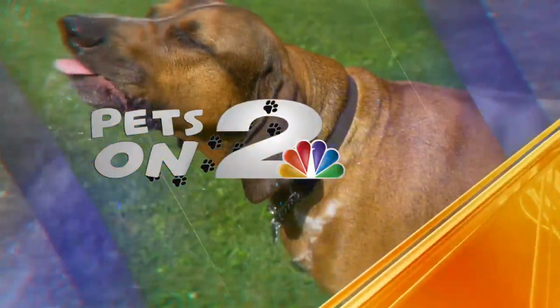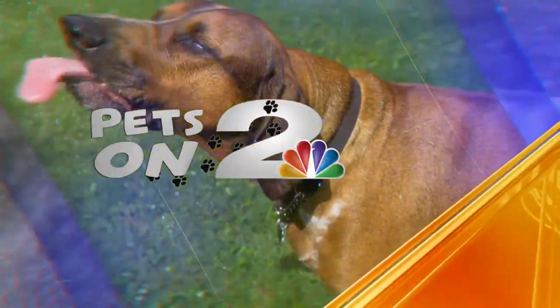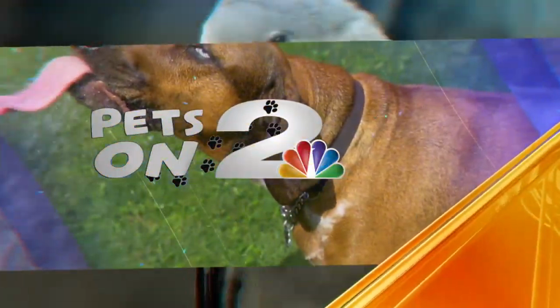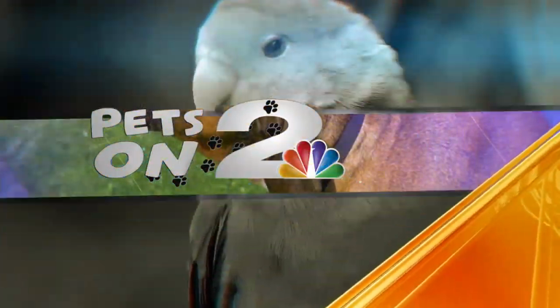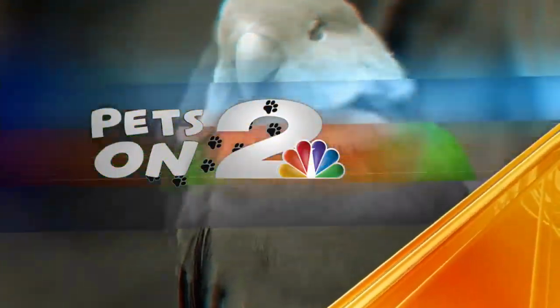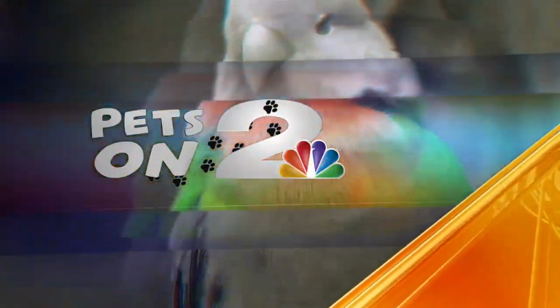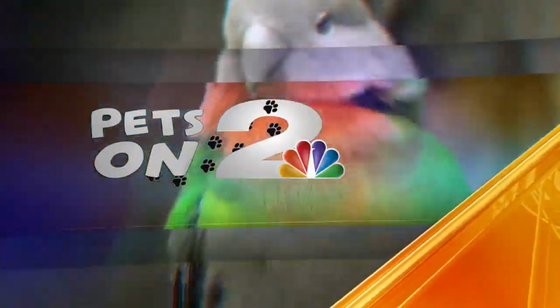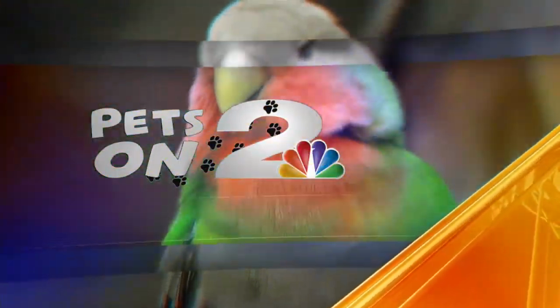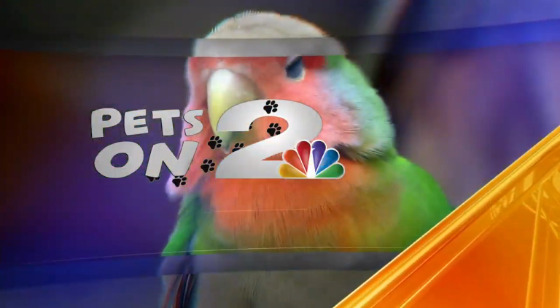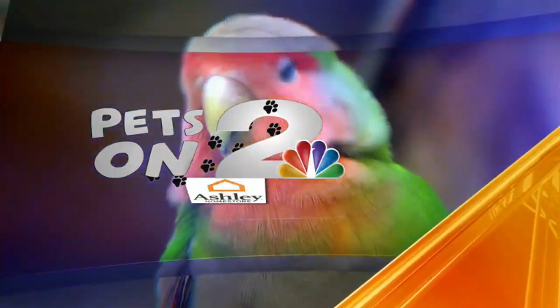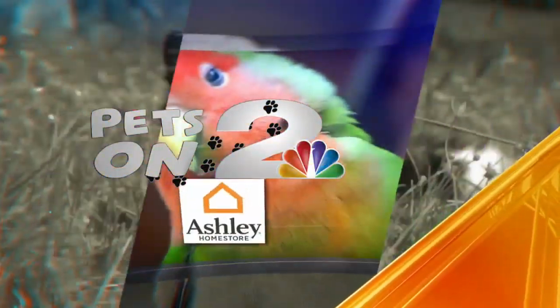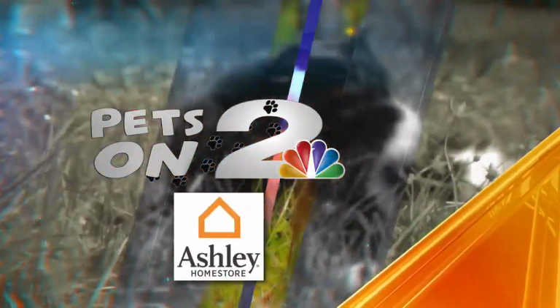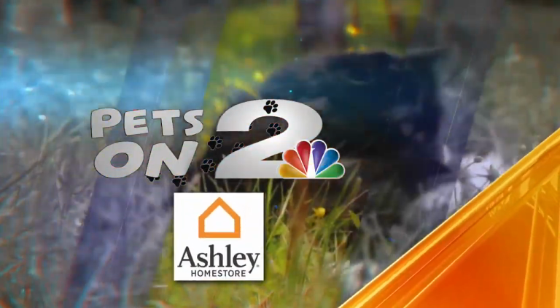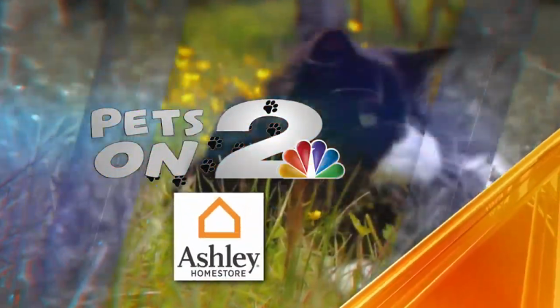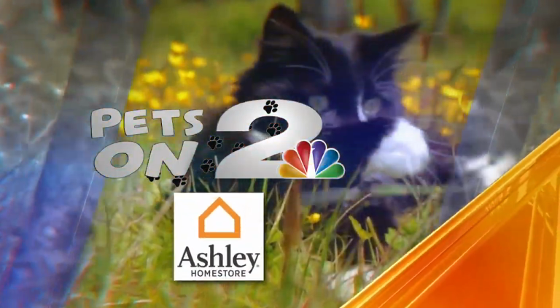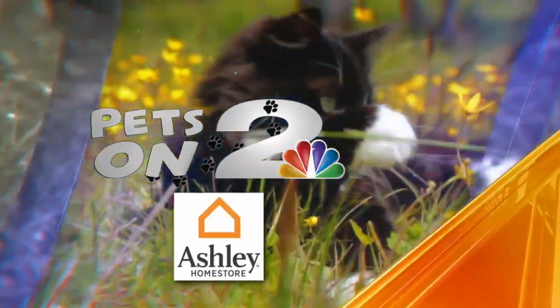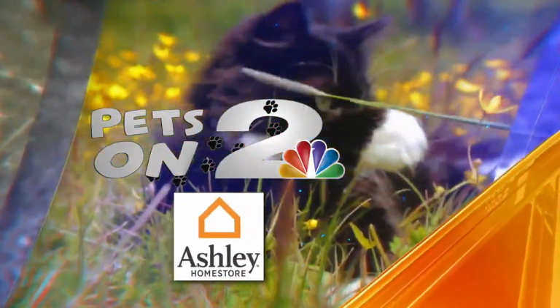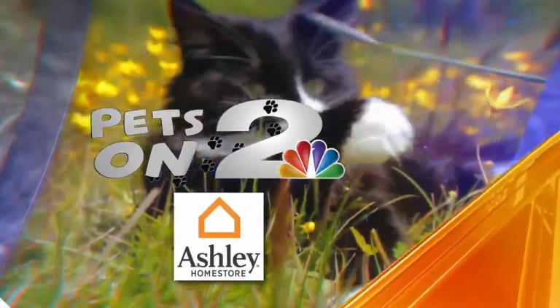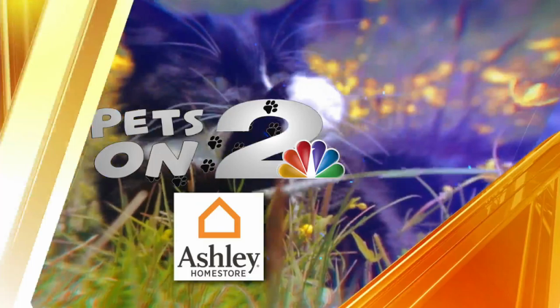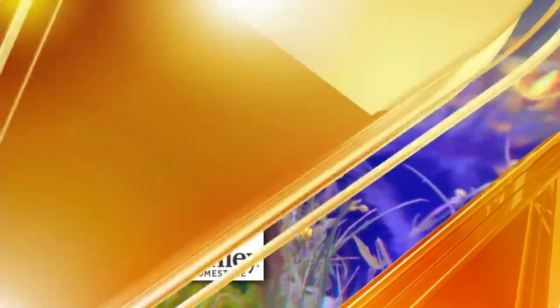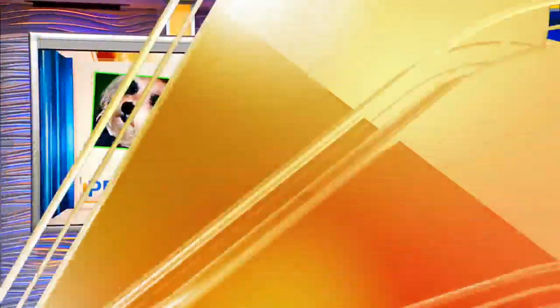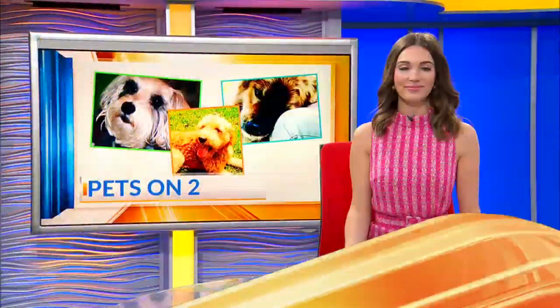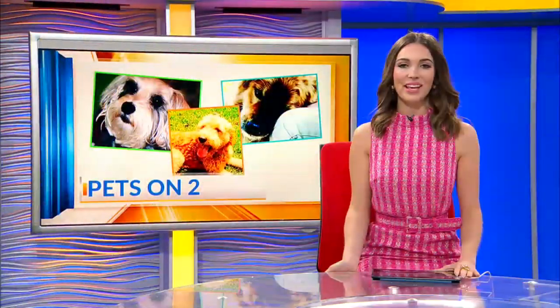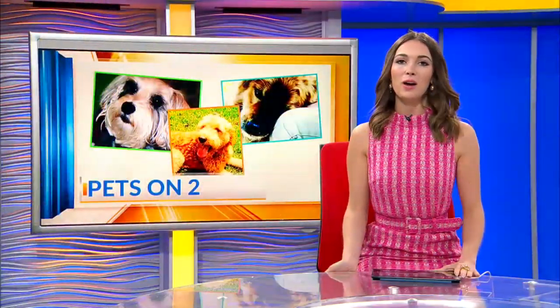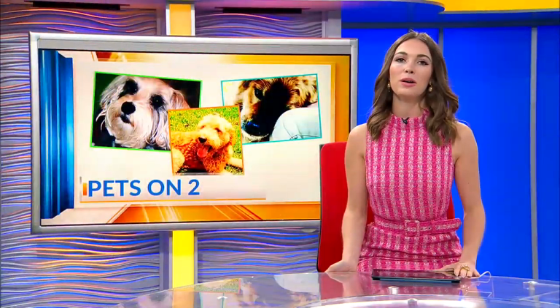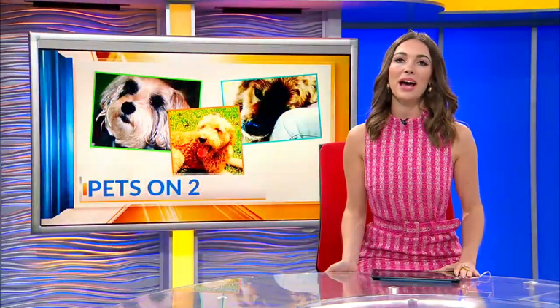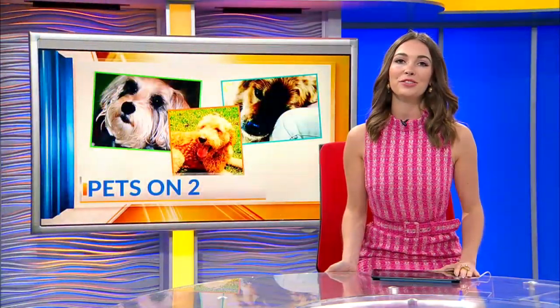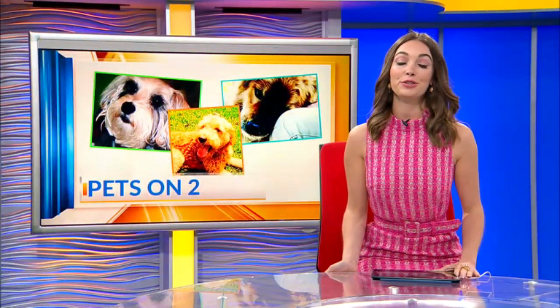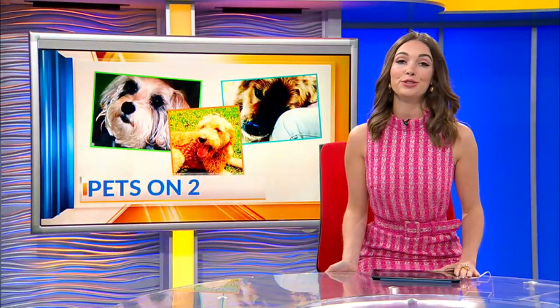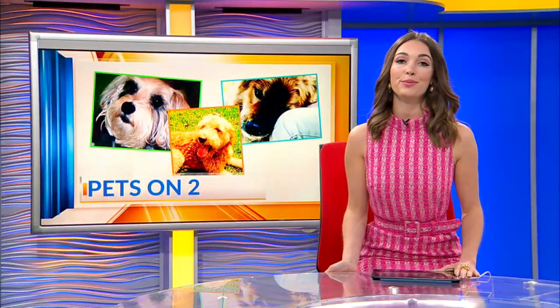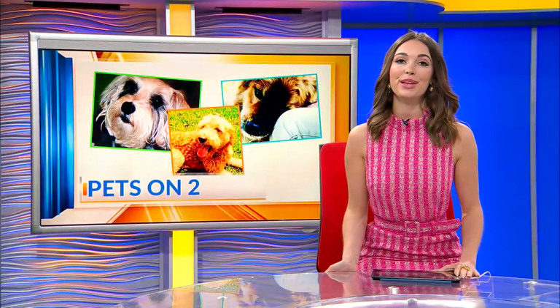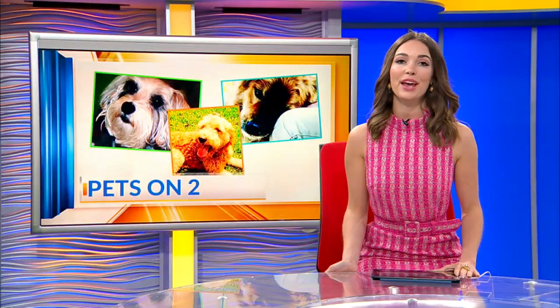Friday's Pets on 2 is sponsored by Ashley Home Store. Welcome back to News 2 Midday.